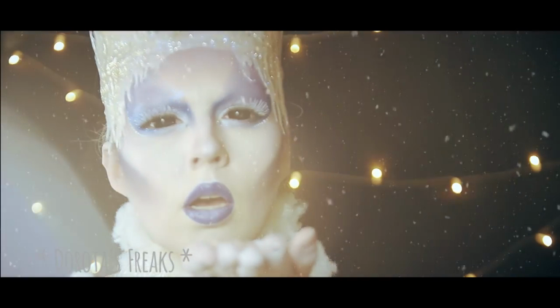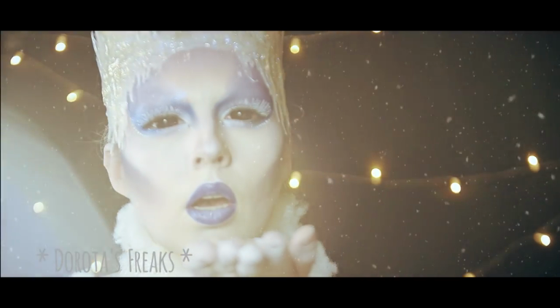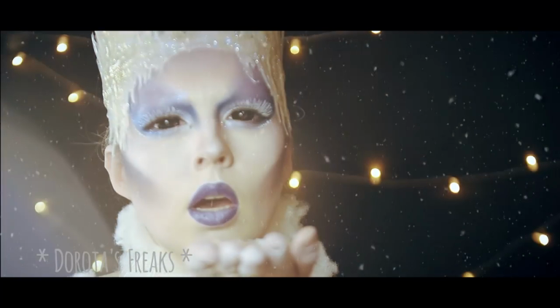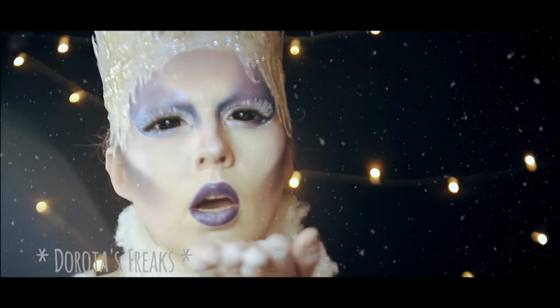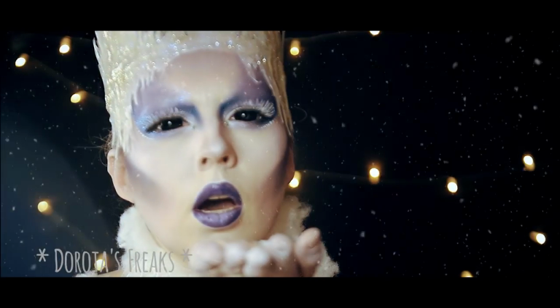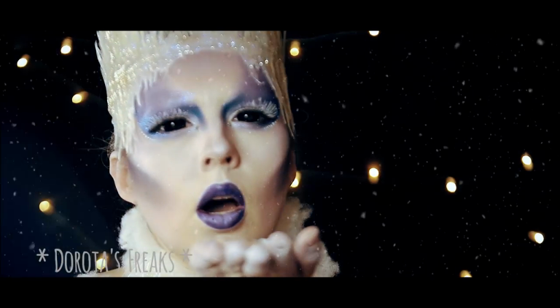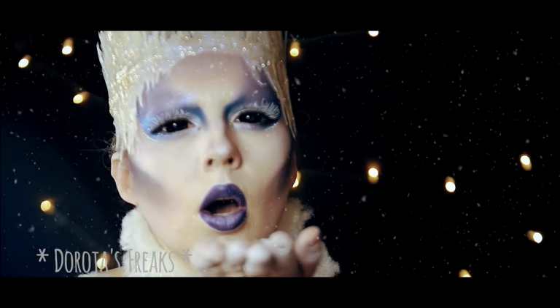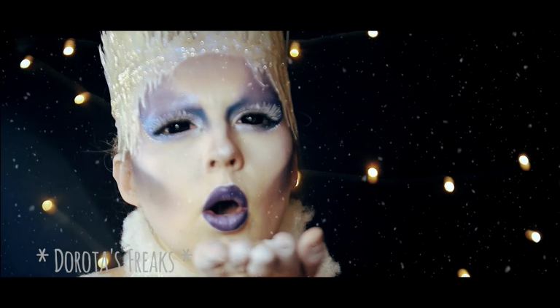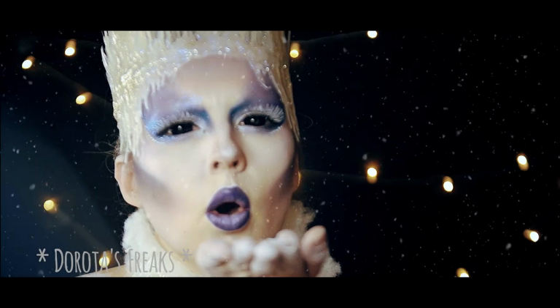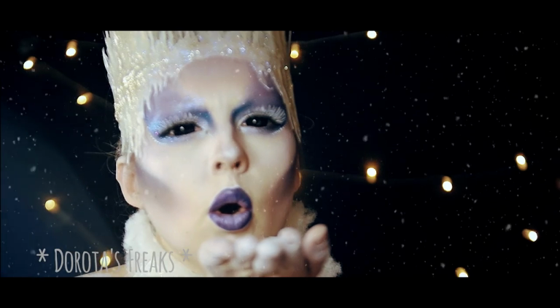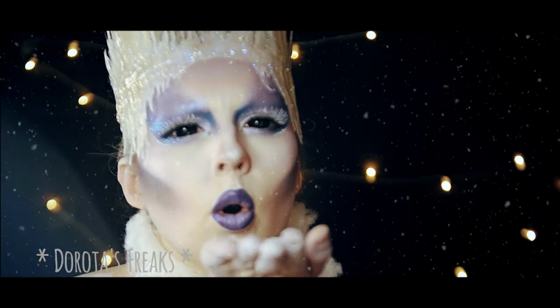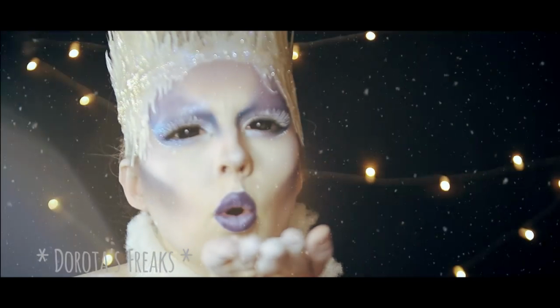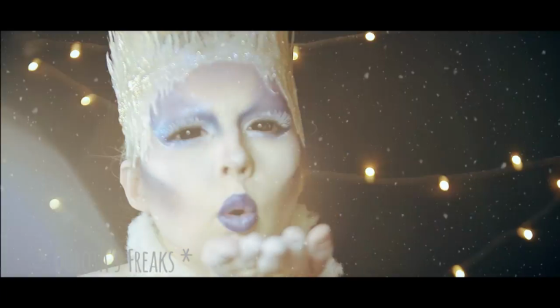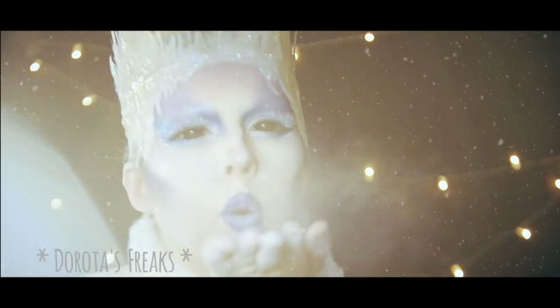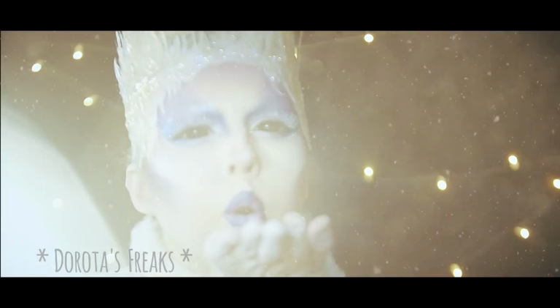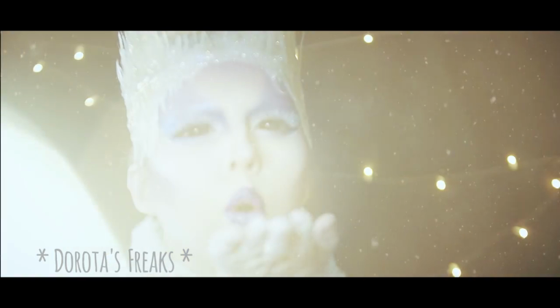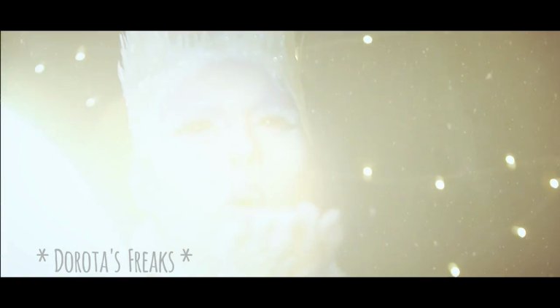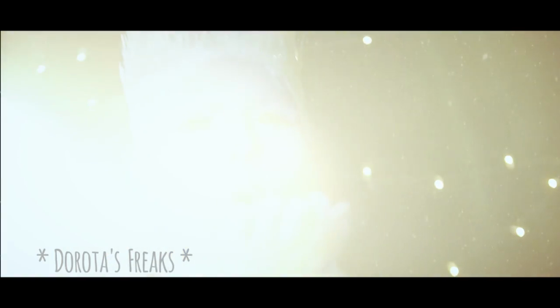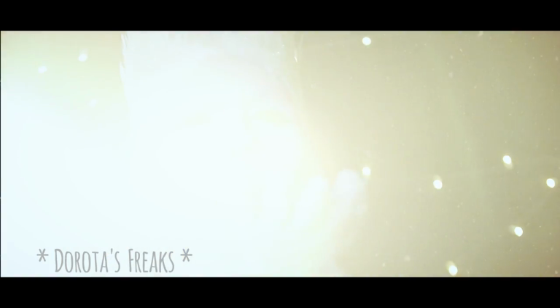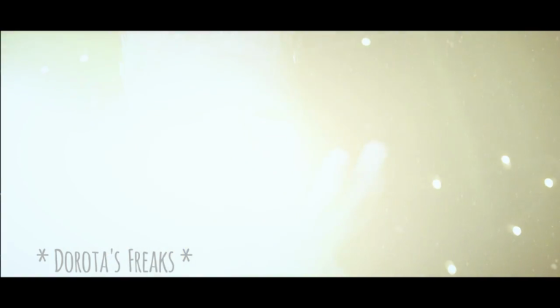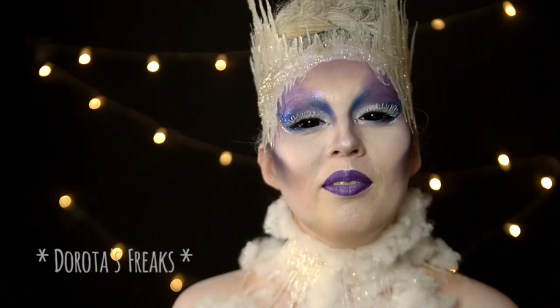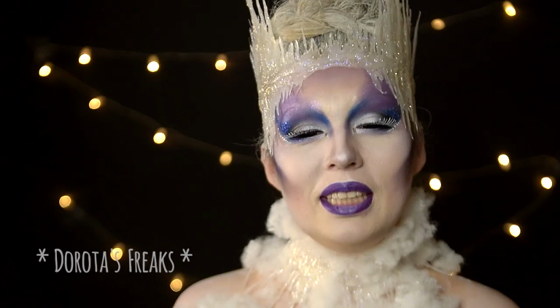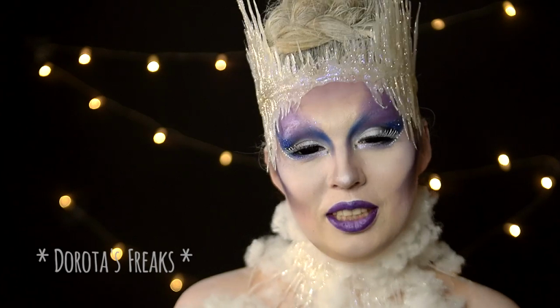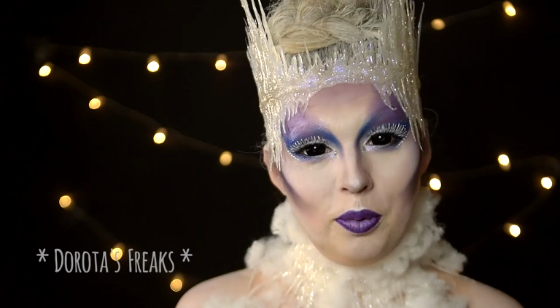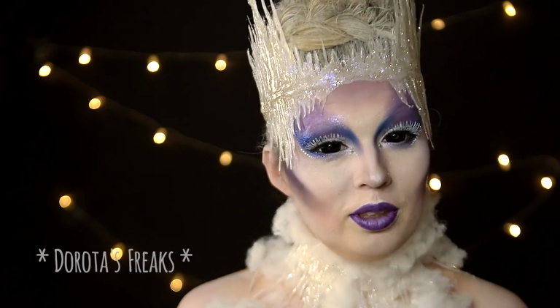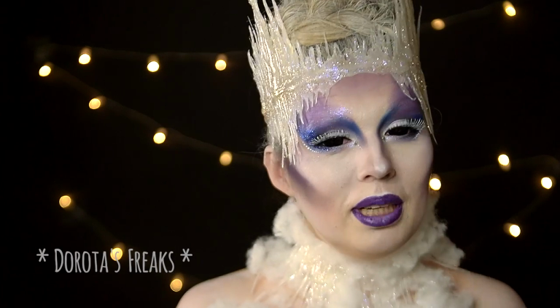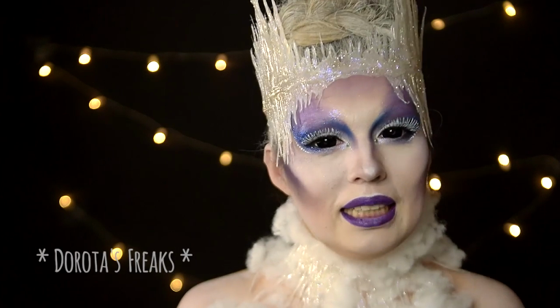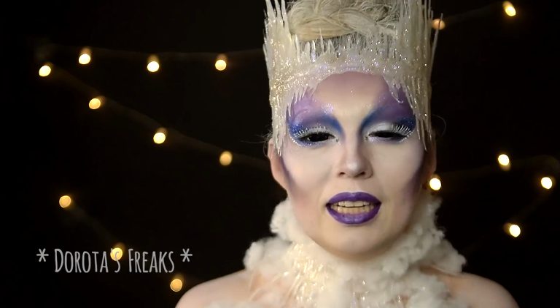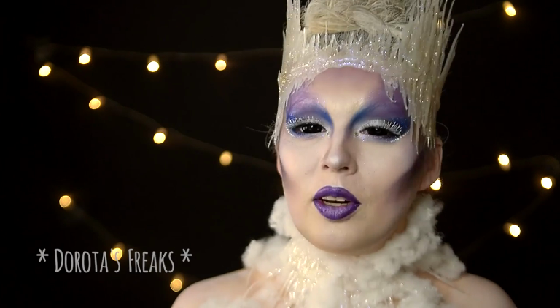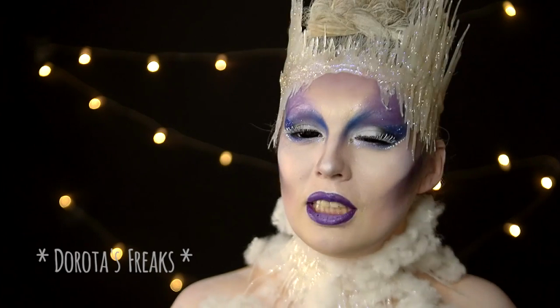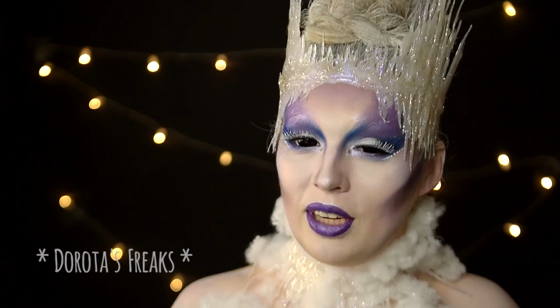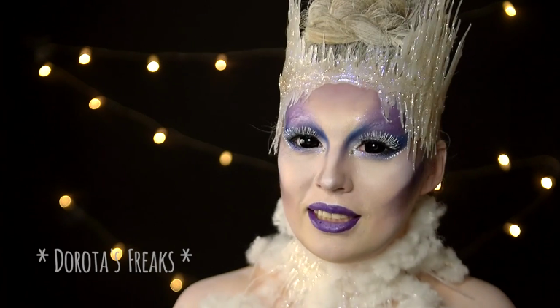Jestem bardzo podekscytowana nowym odcinkiem. Cześć! Witajcie z powrotem na kanale Dorotas Freaks.